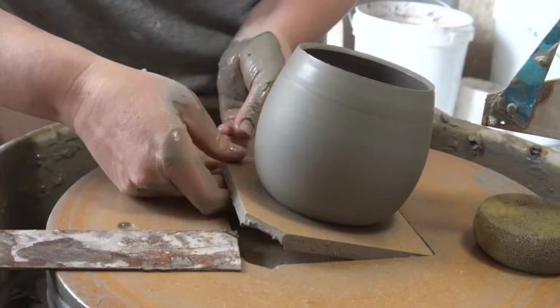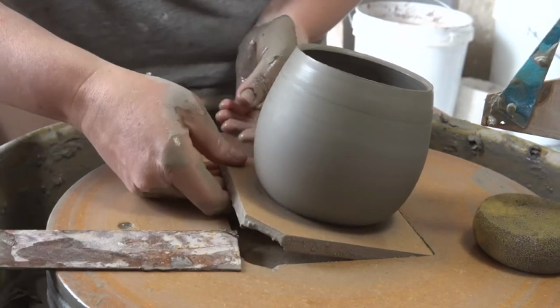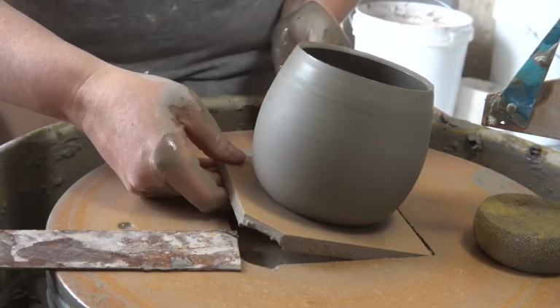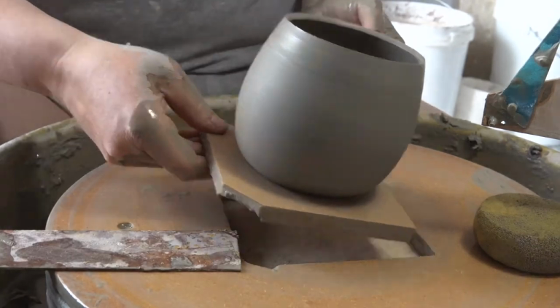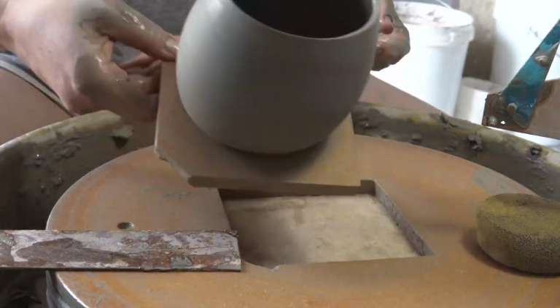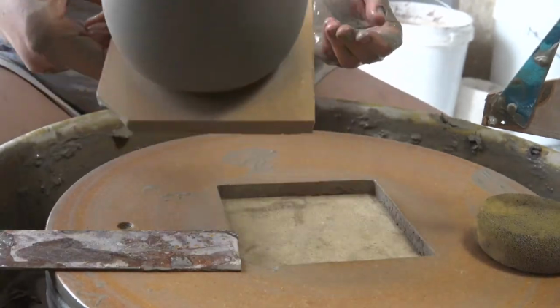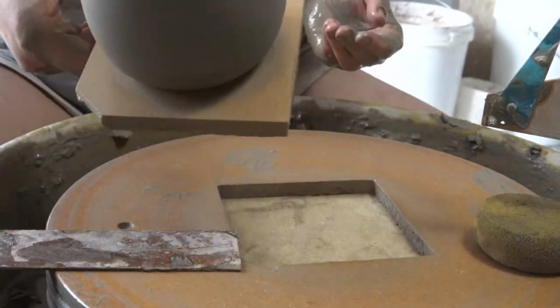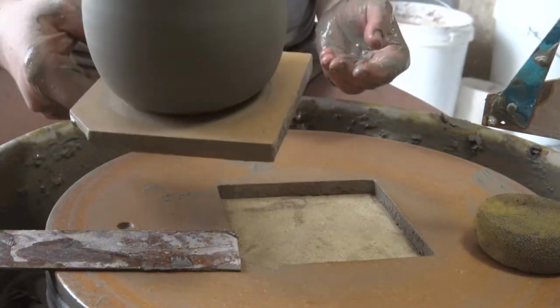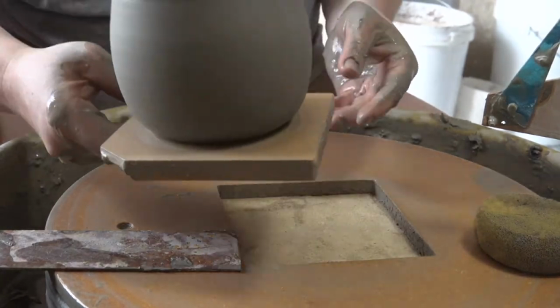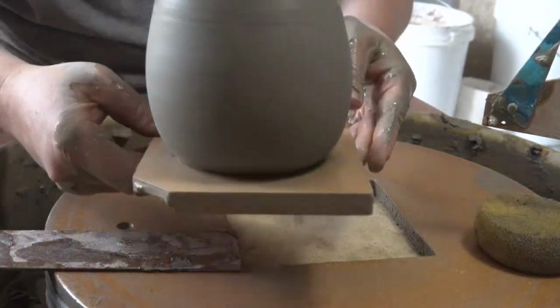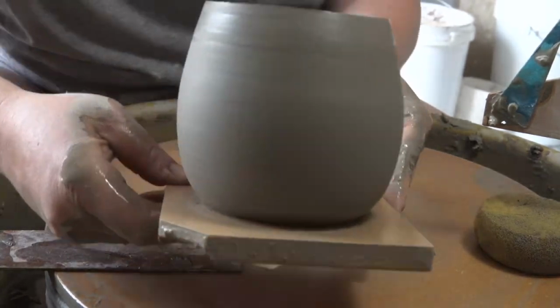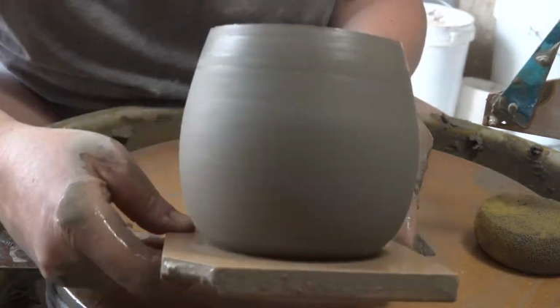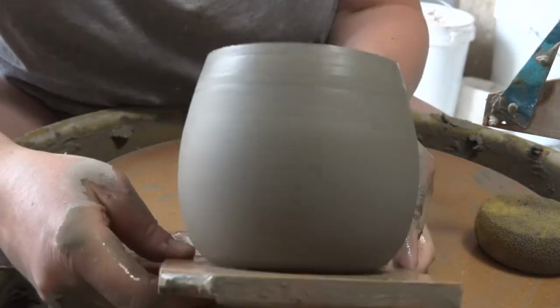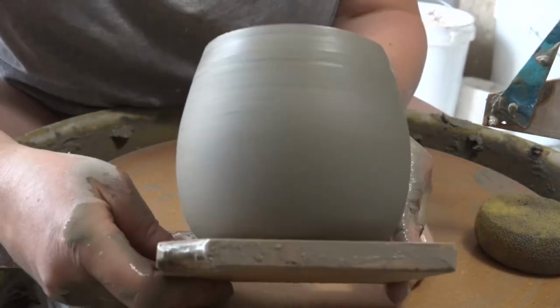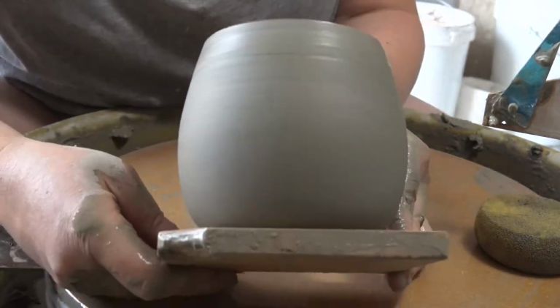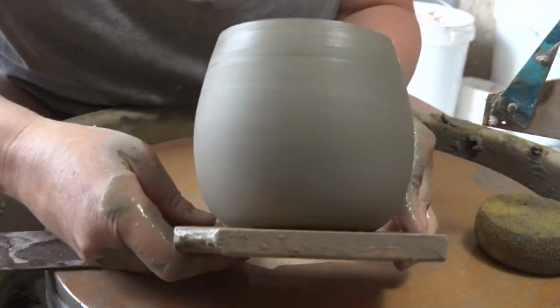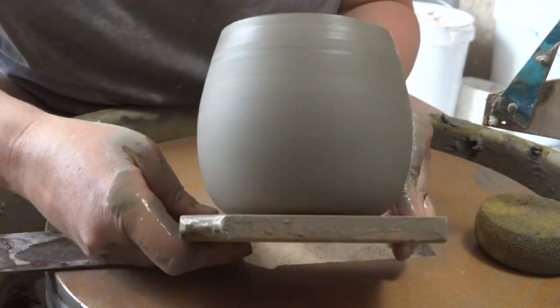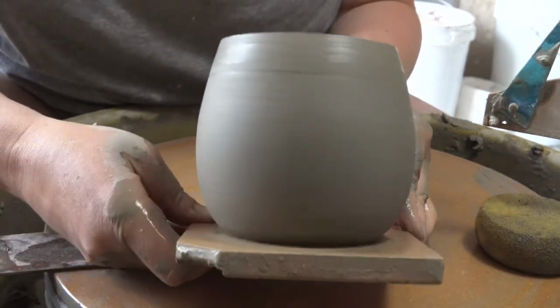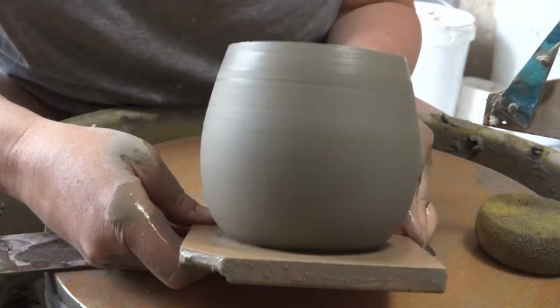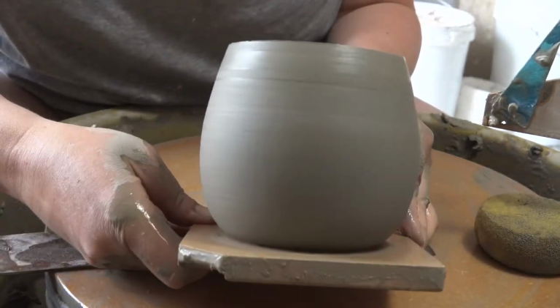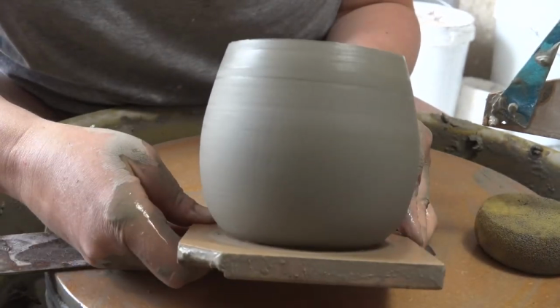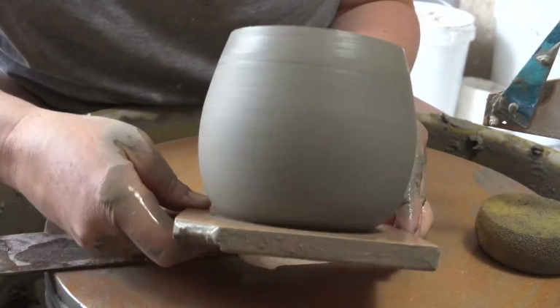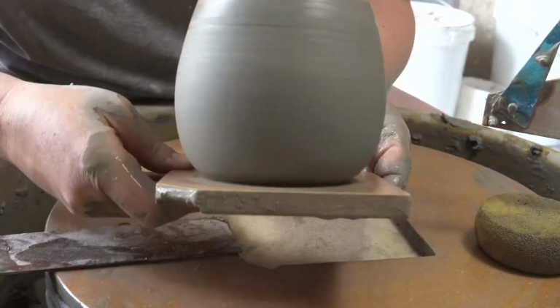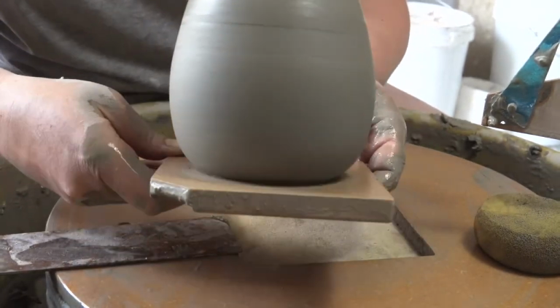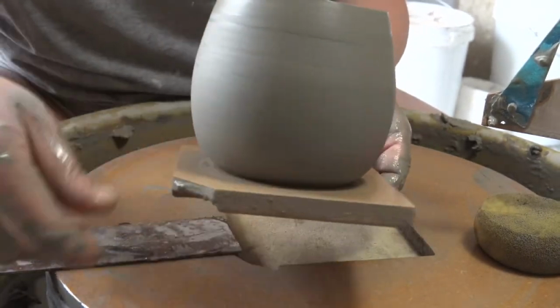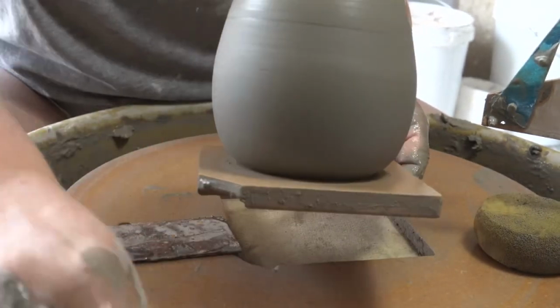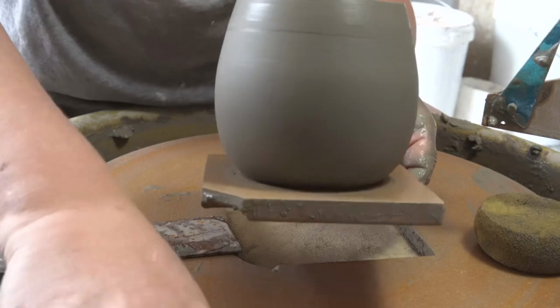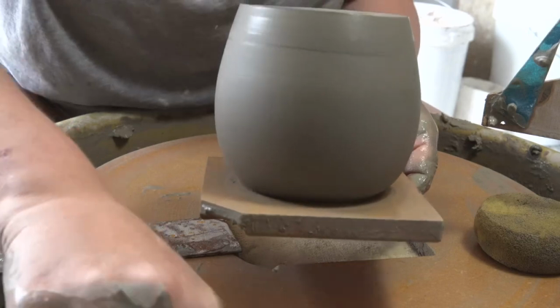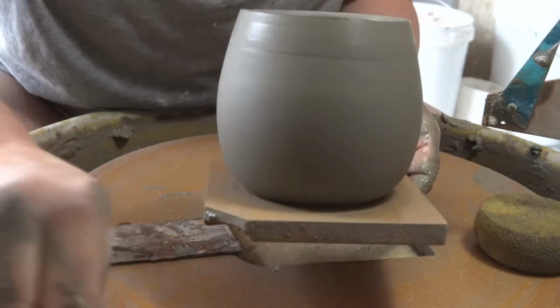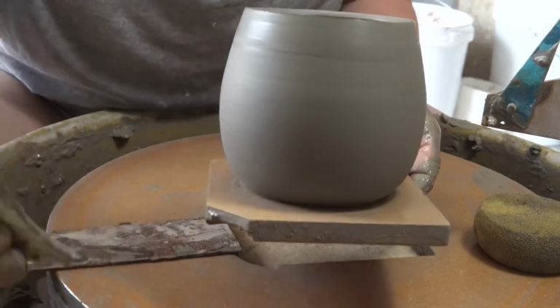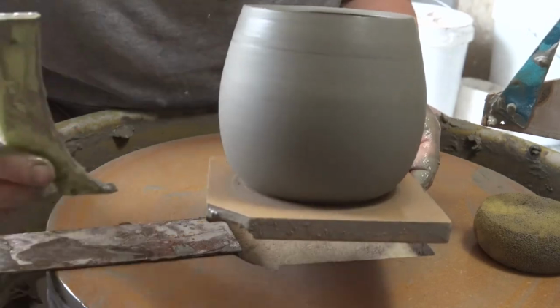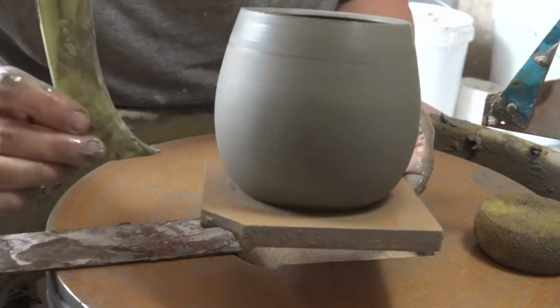So there's your finished mug. In less than five minutes, you've got a bellied form you can replicate over and over with rib A.